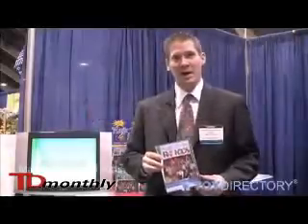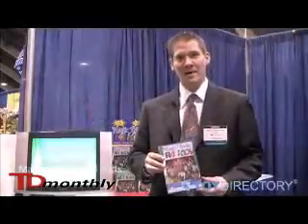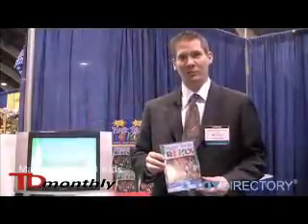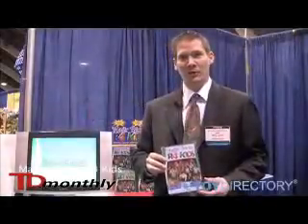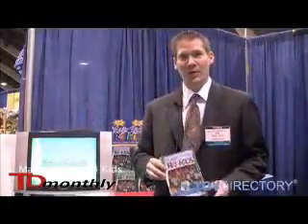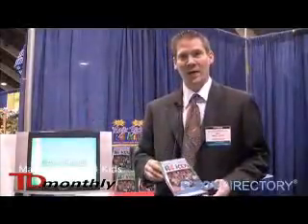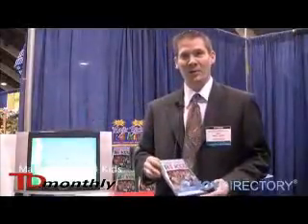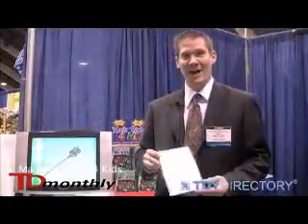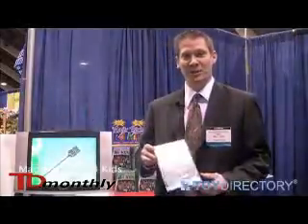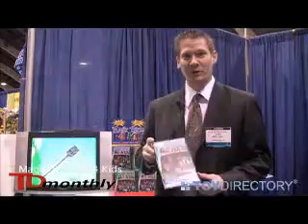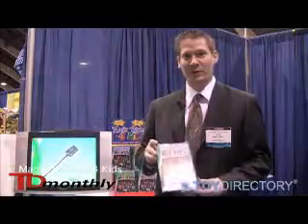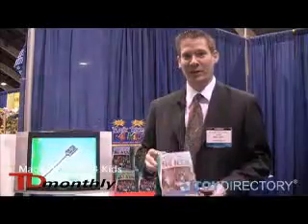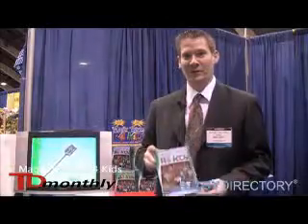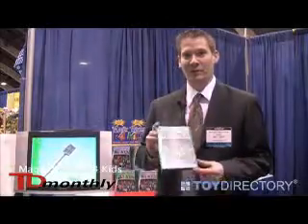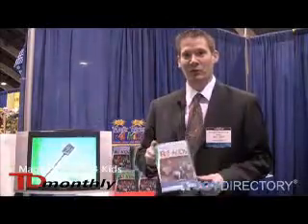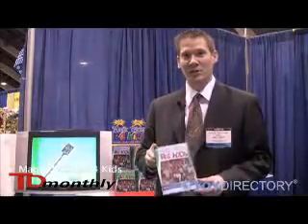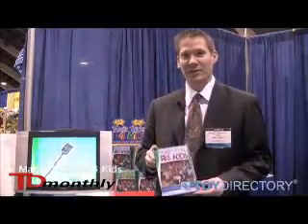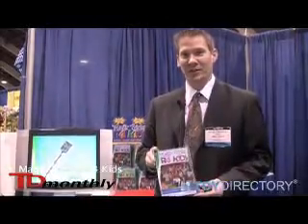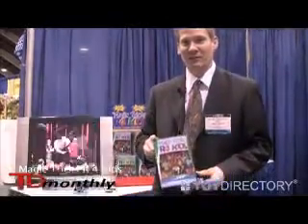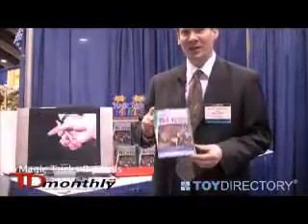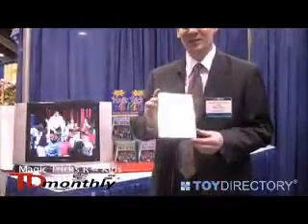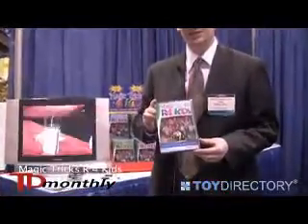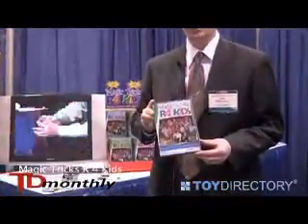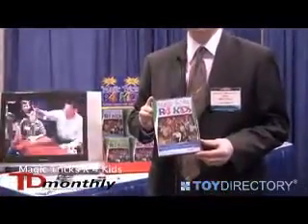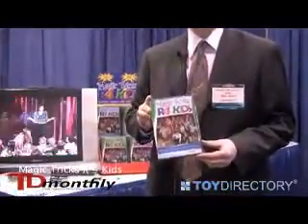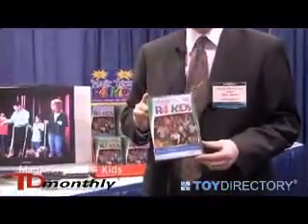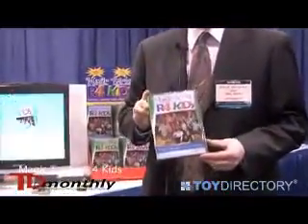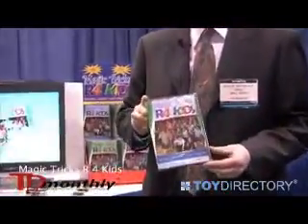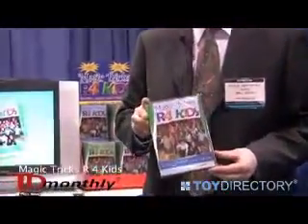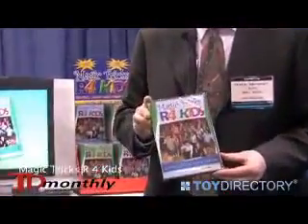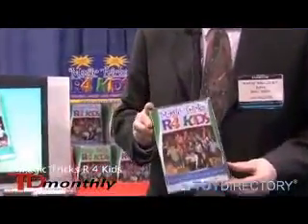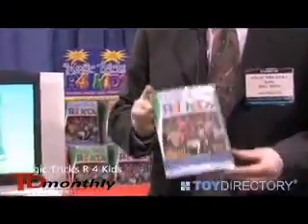Hi, my name is Will Roye. I'm with Magic Tricks are for Kids. These are instructional DVDs that teach kids how to do magic with everyday objects.